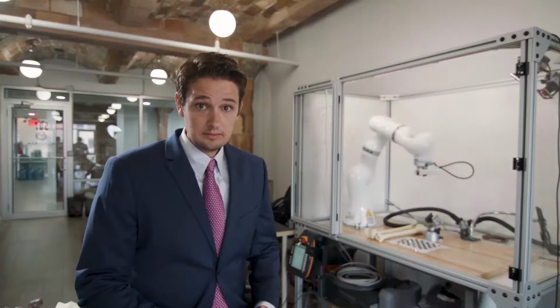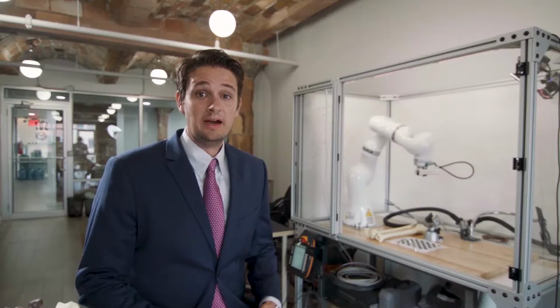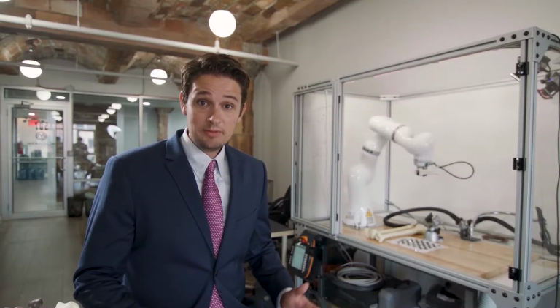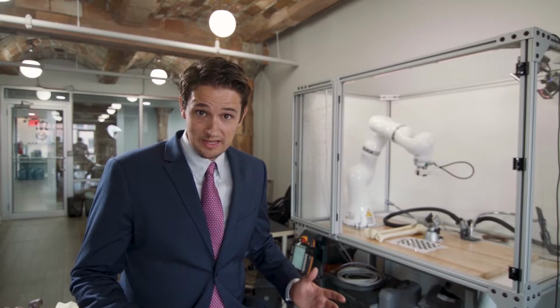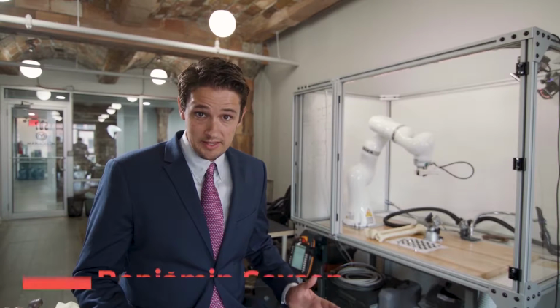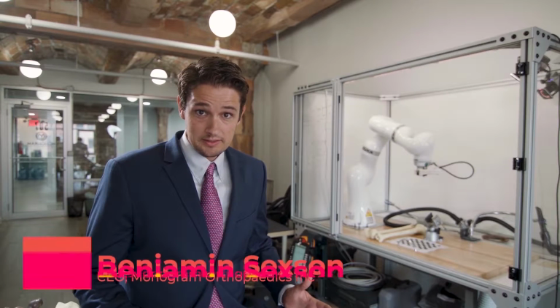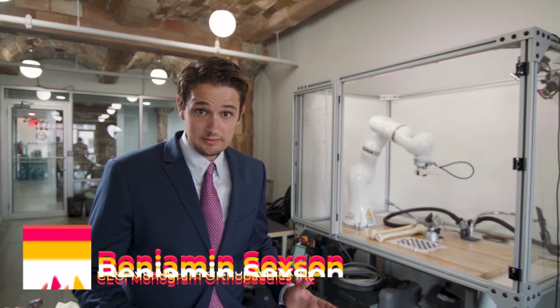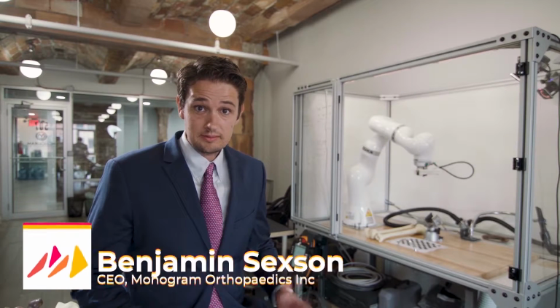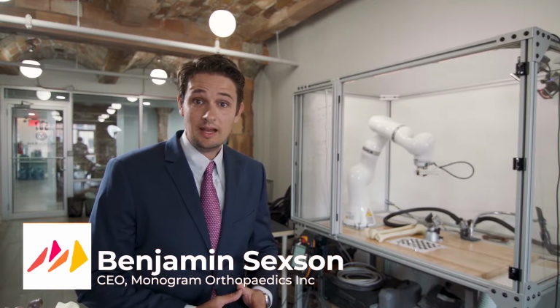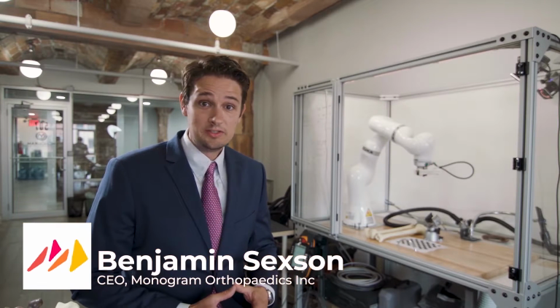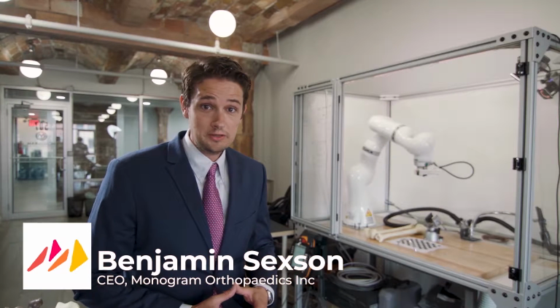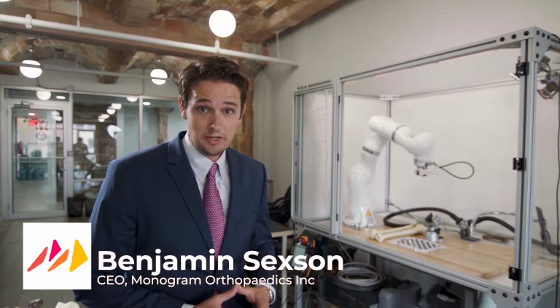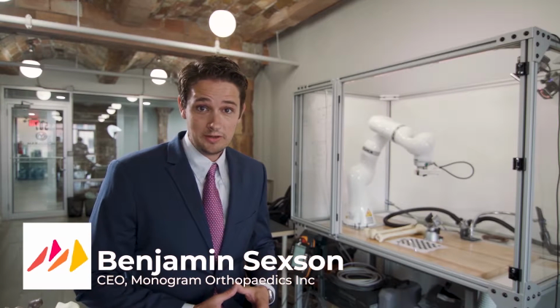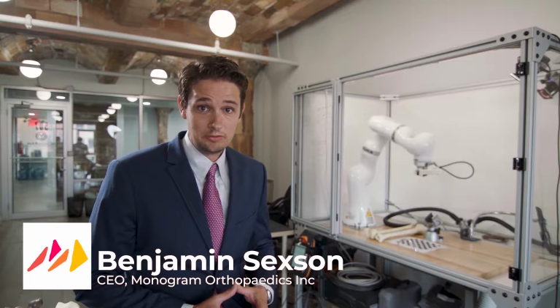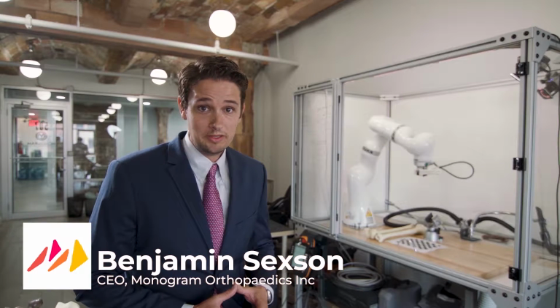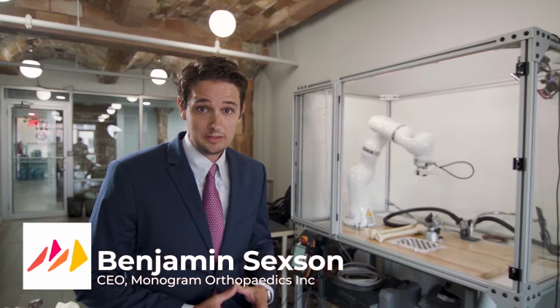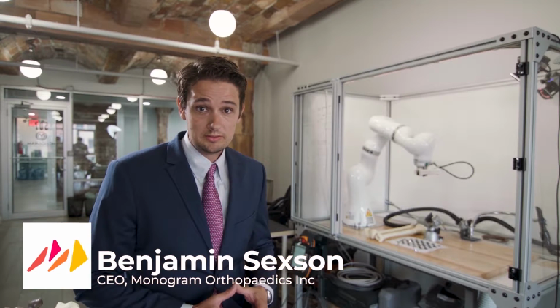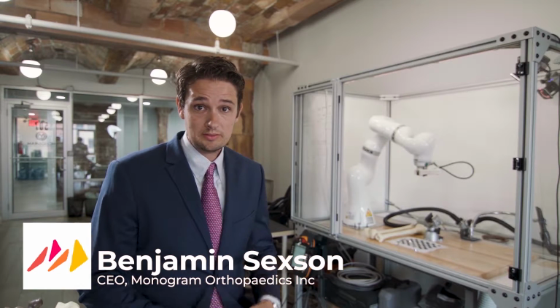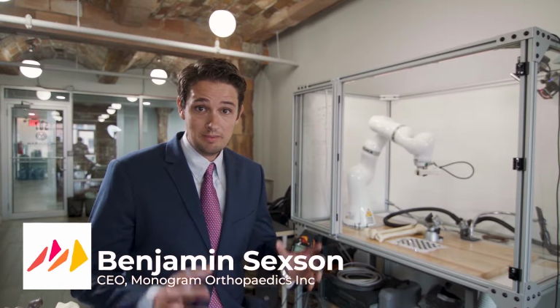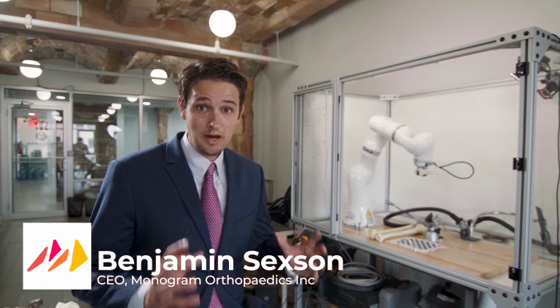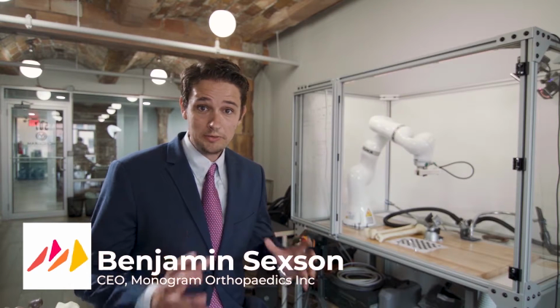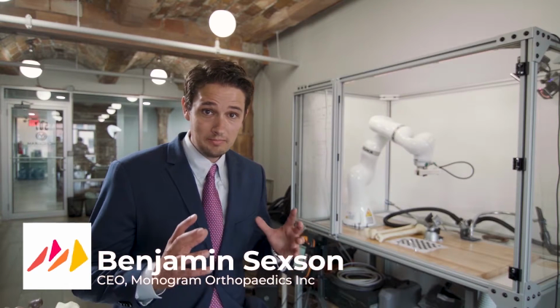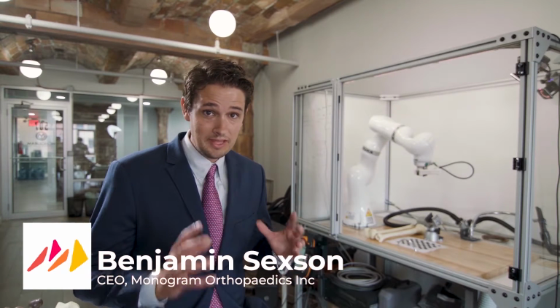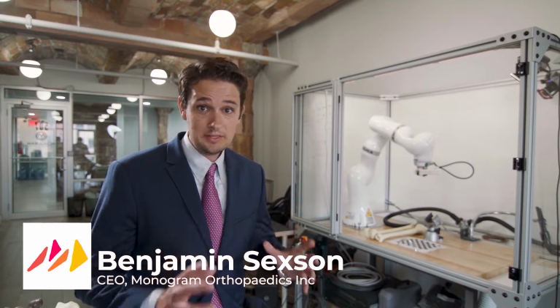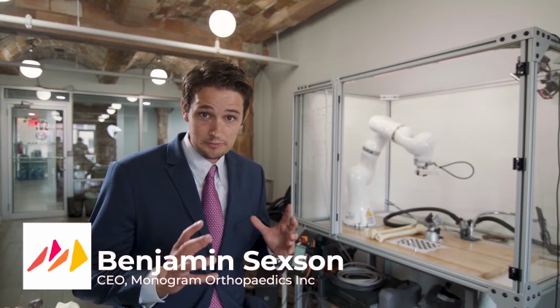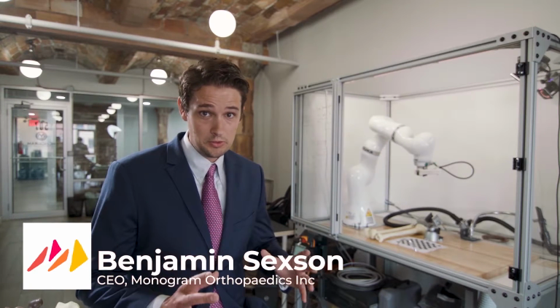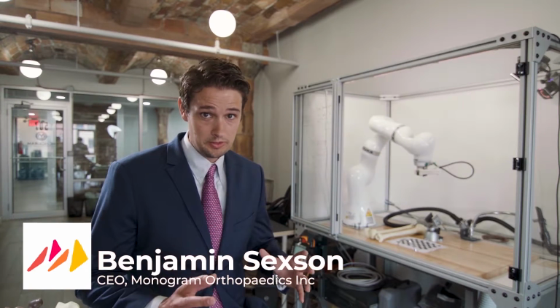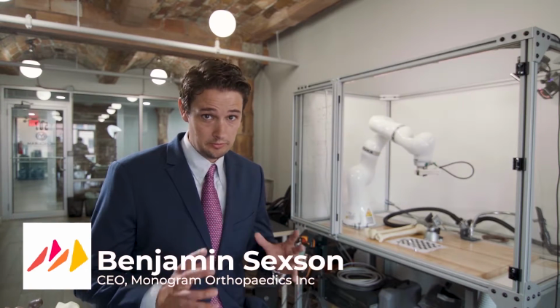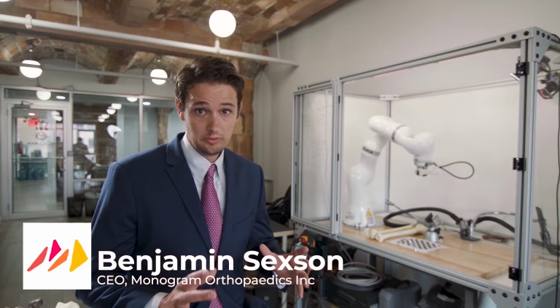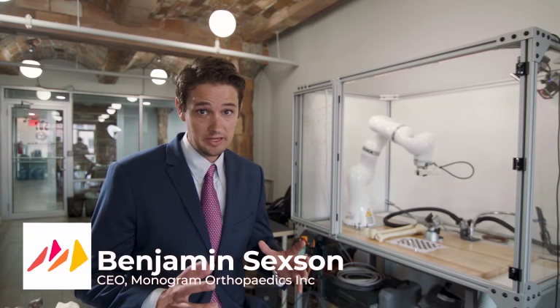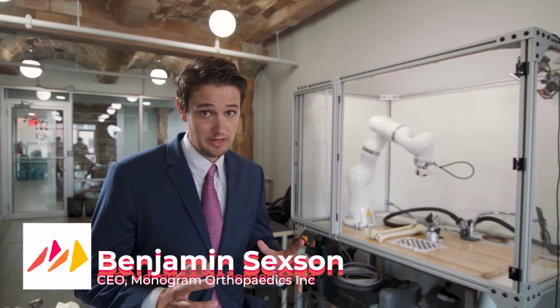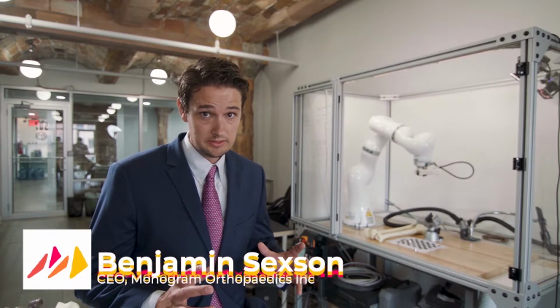My name is Ben Sexton and I'm the CEO of Monogram Orthopedics. Monogram is the future of orthopedic medicine.